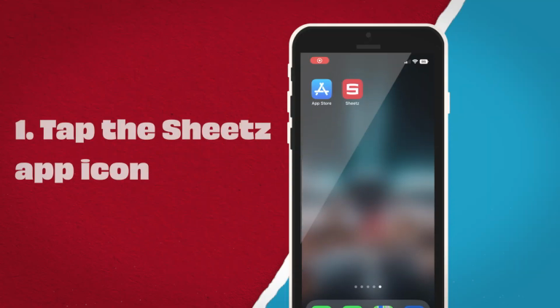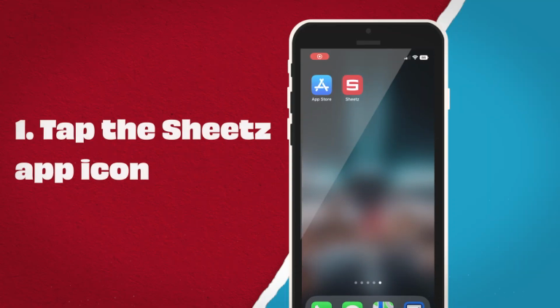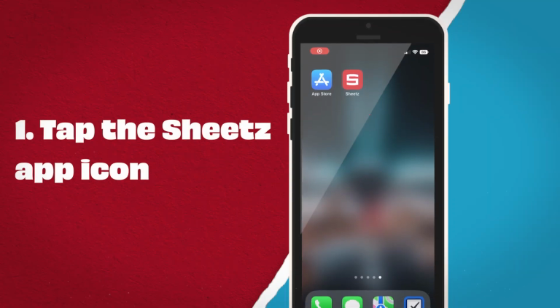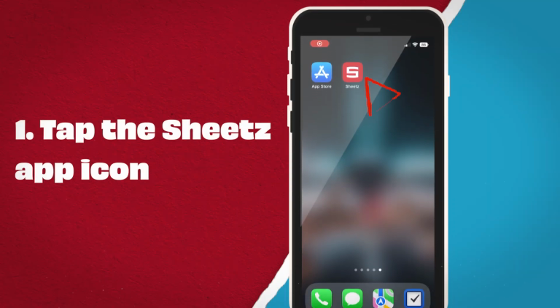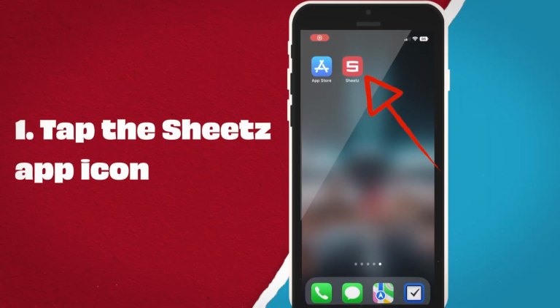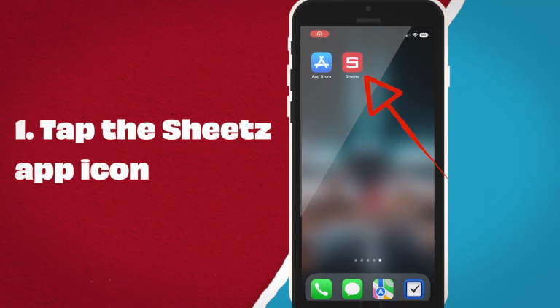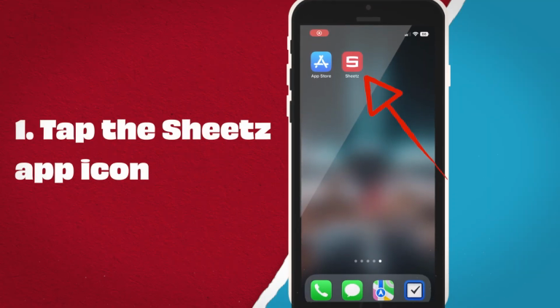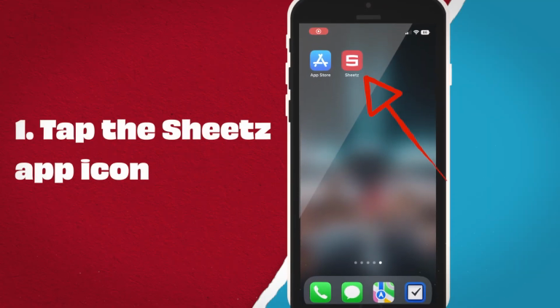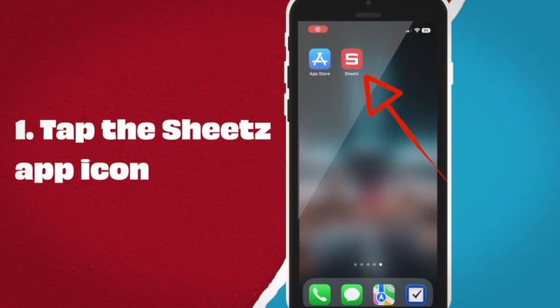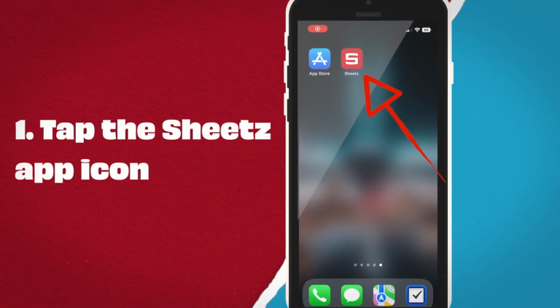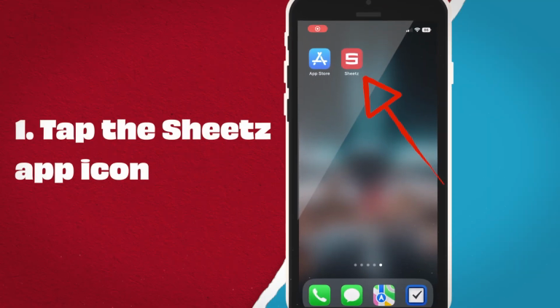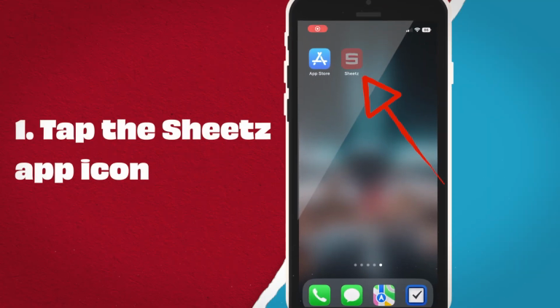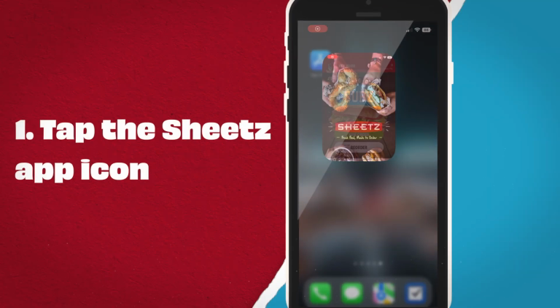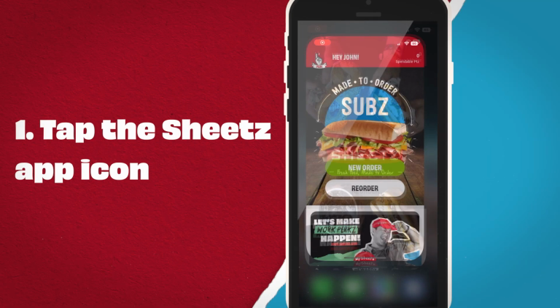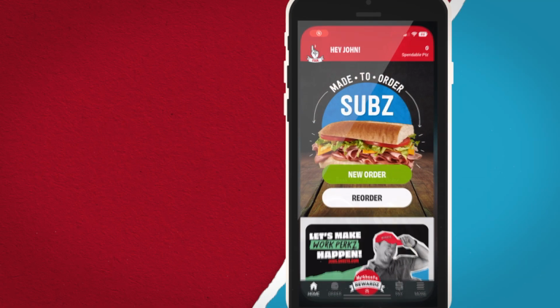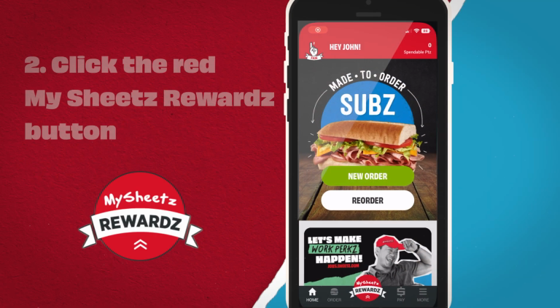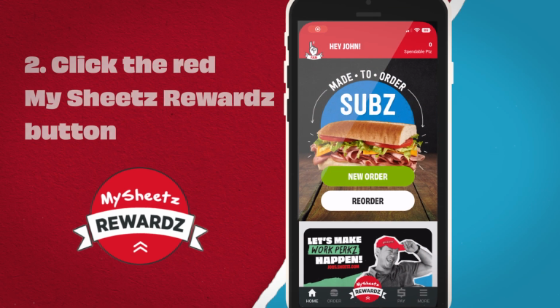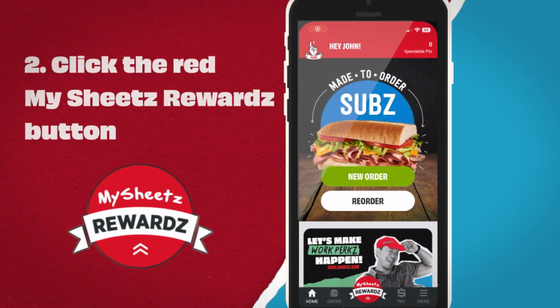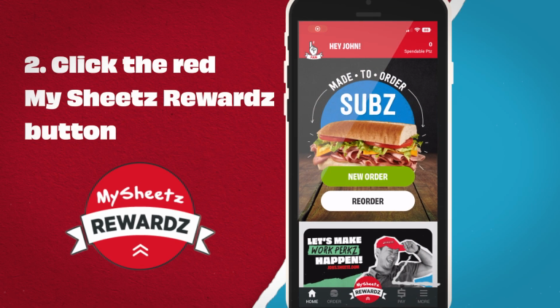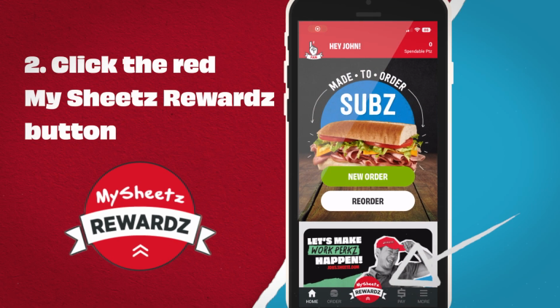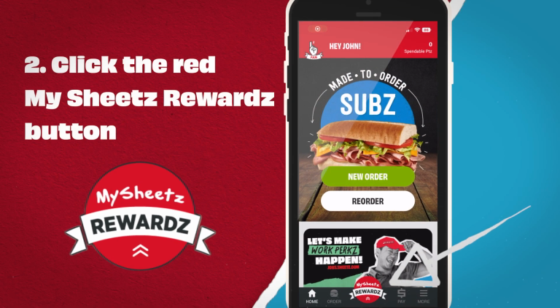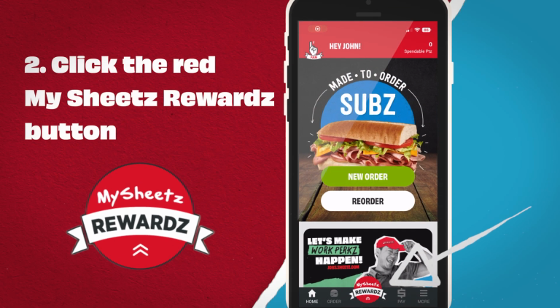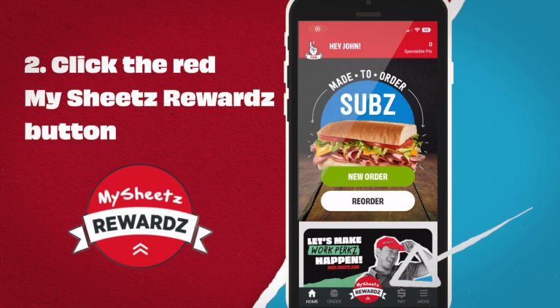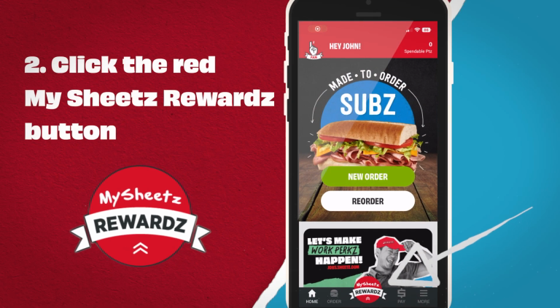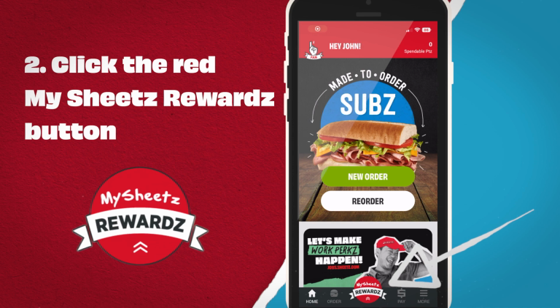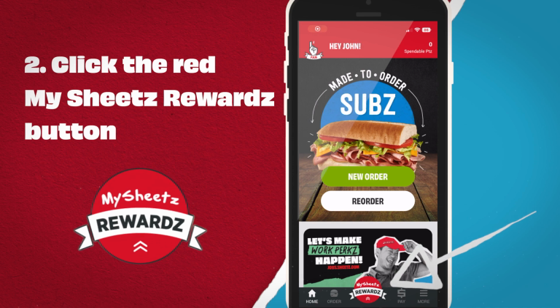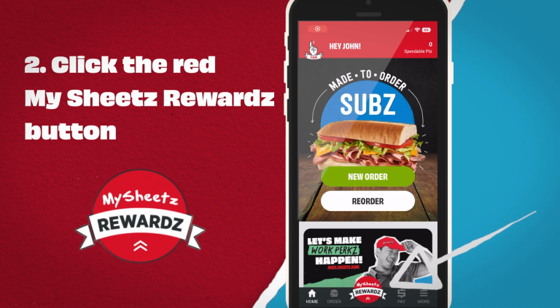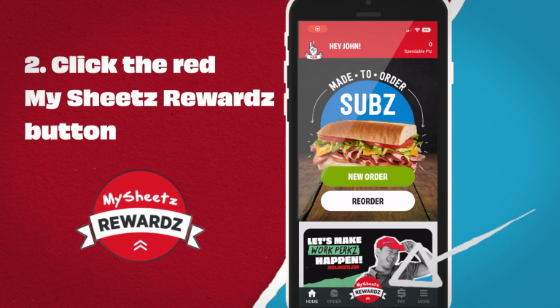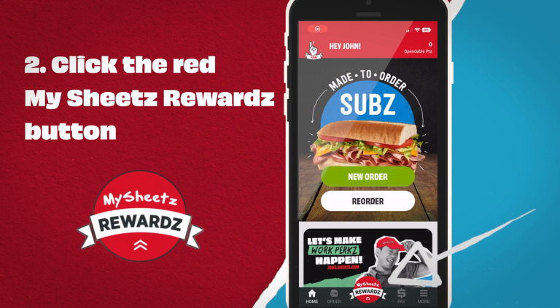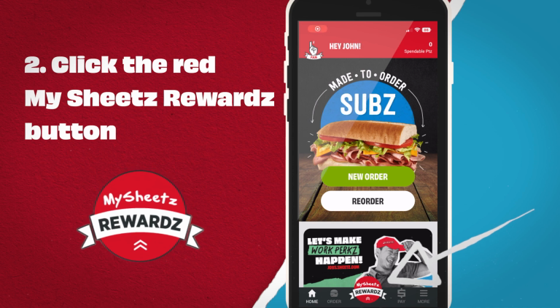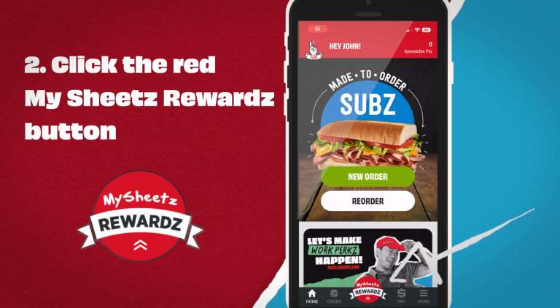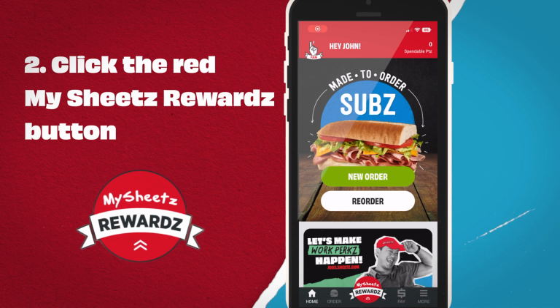First, tap the Sheets app icon. Second, click the red MySheets Rewards button.